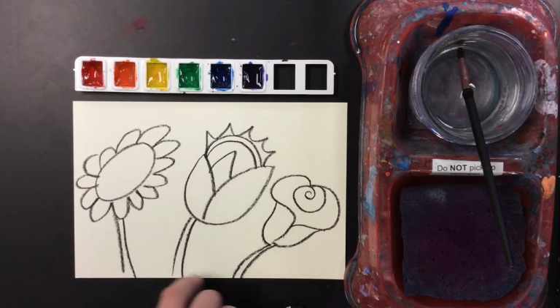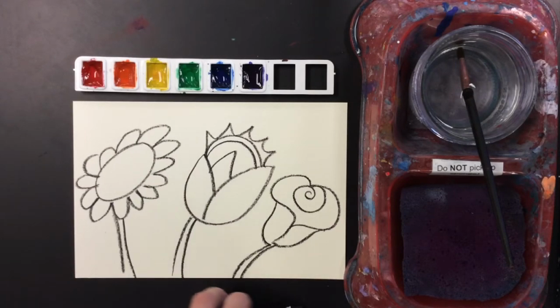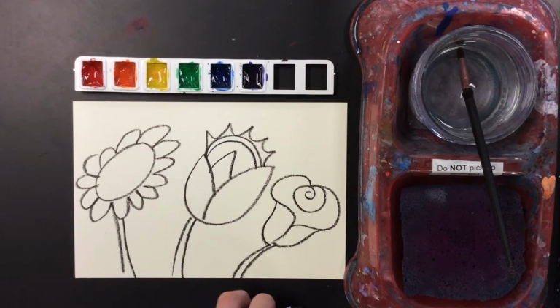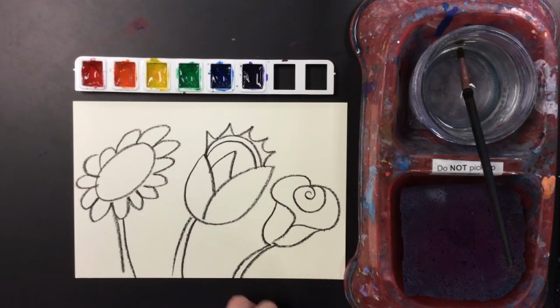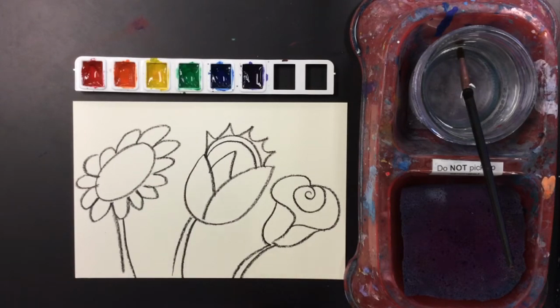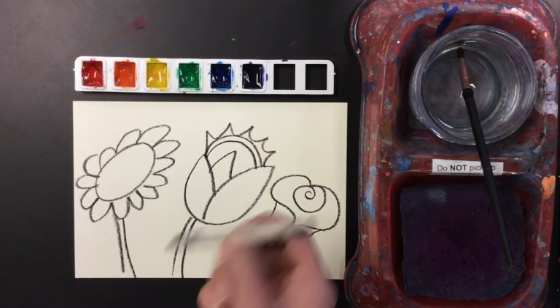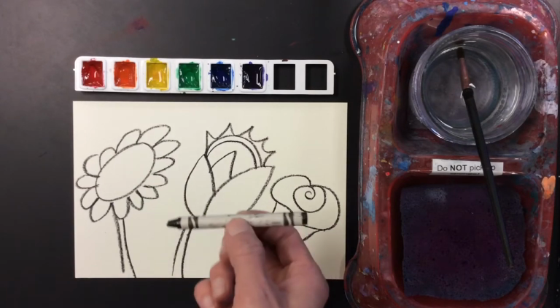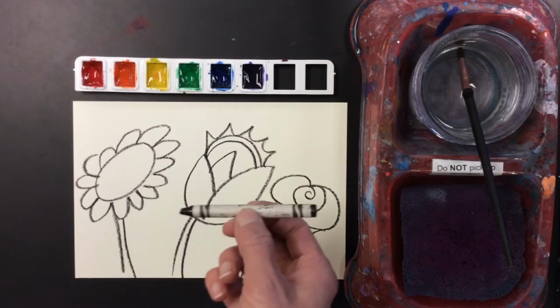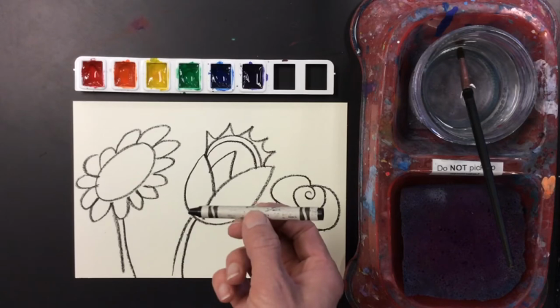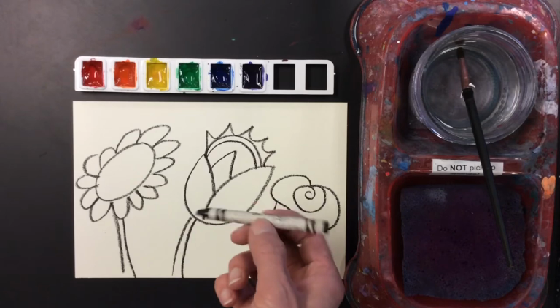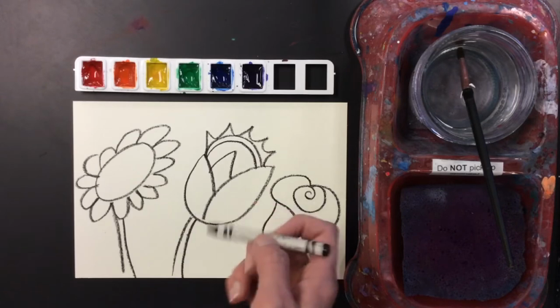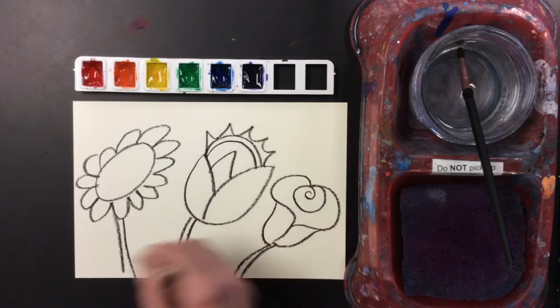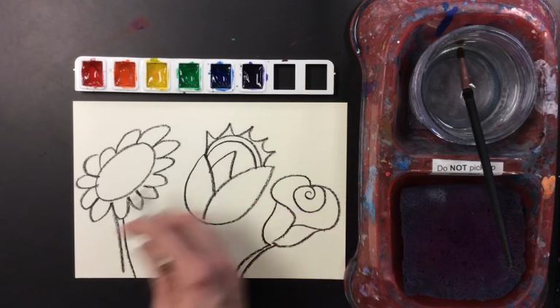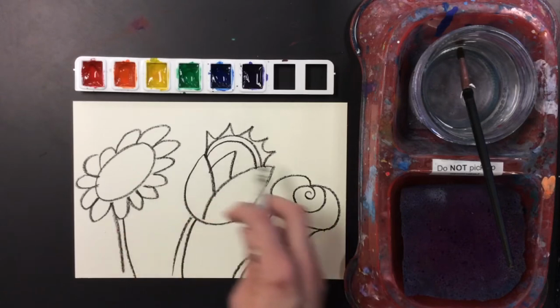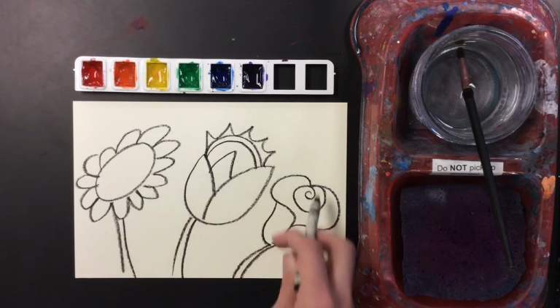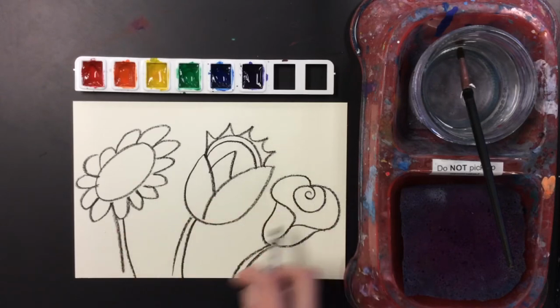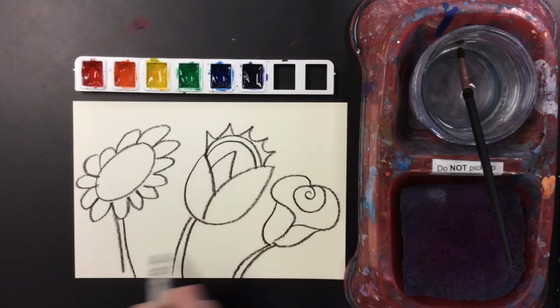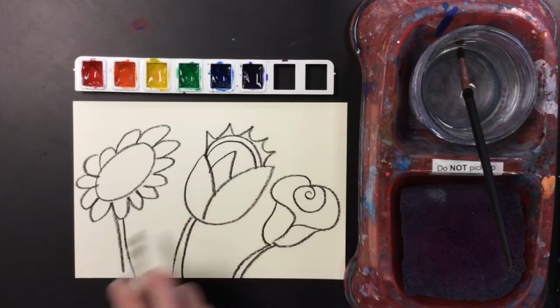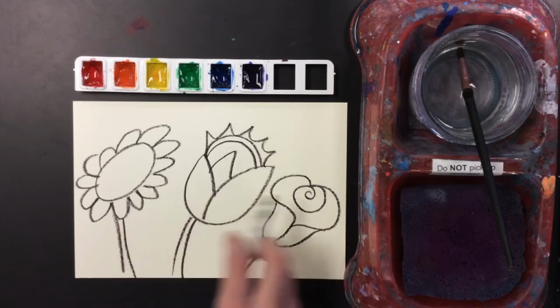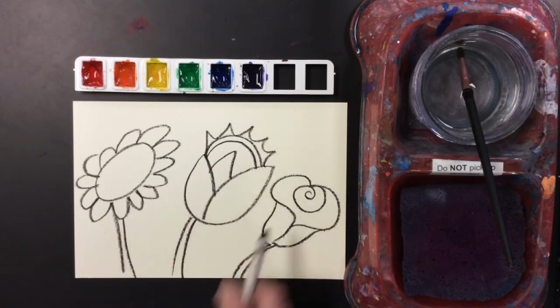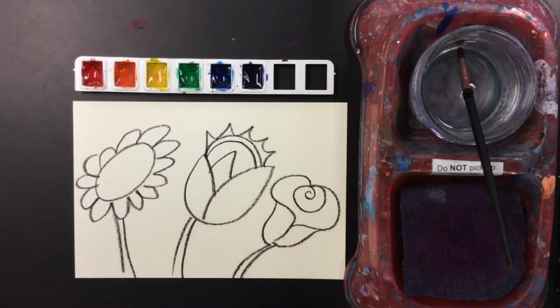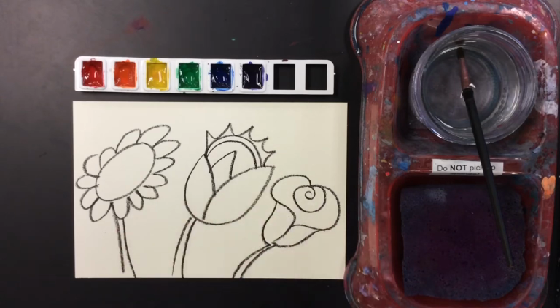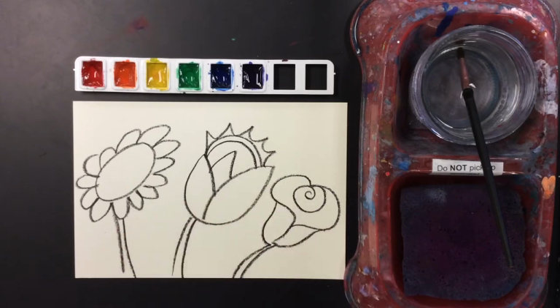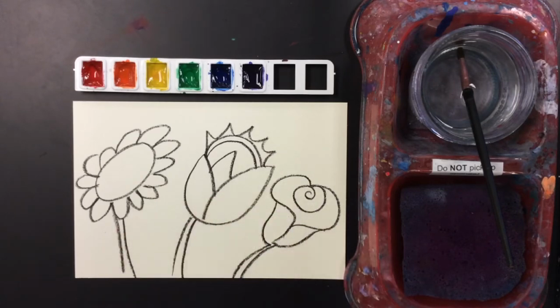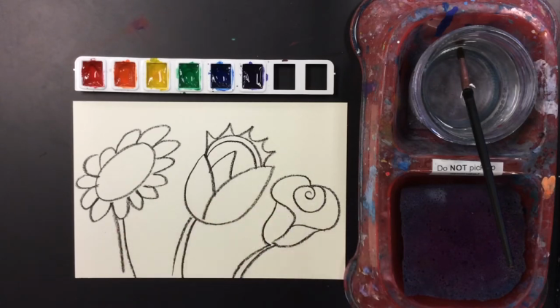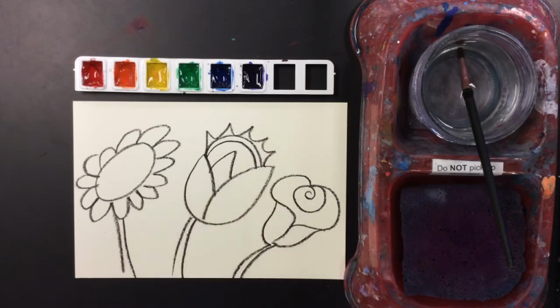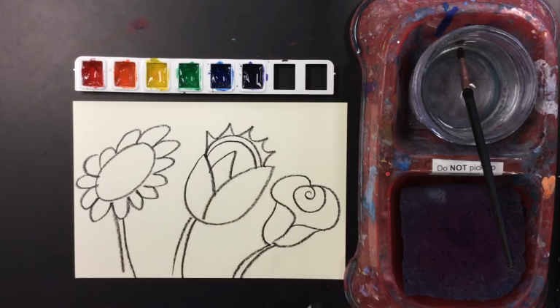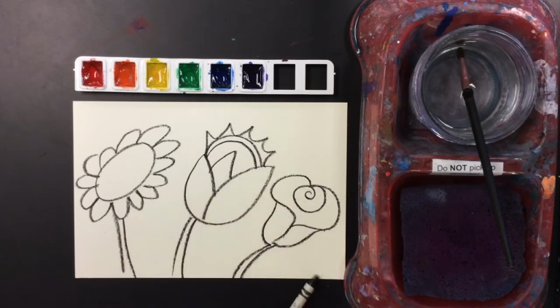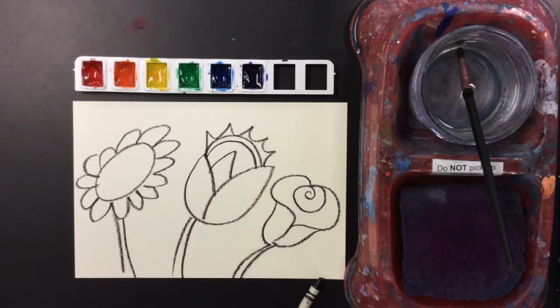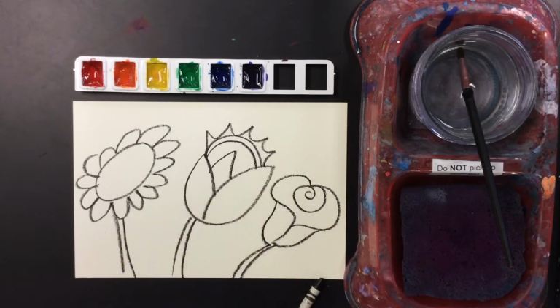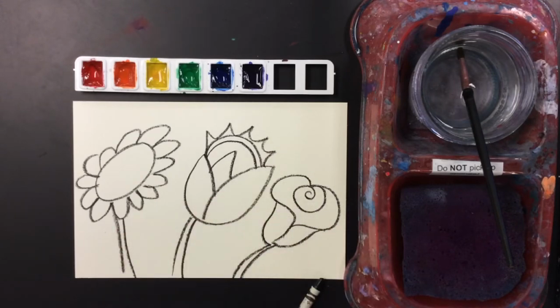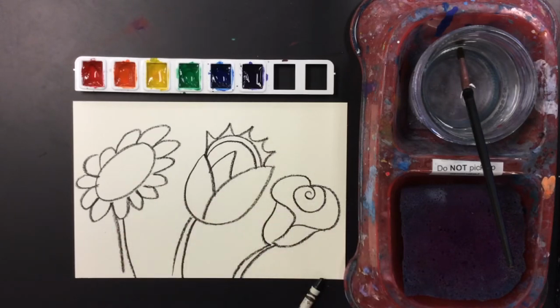The first thing I like to do is draw with a black crayon, so I went ahead and drew my picture with a black crayon.